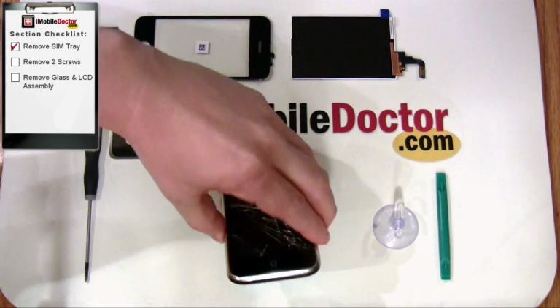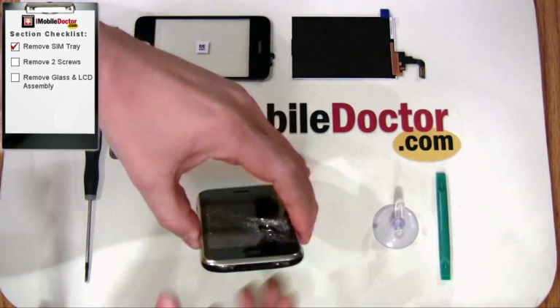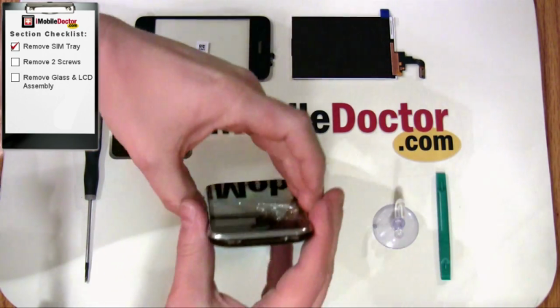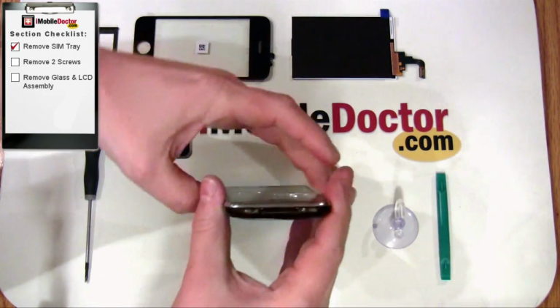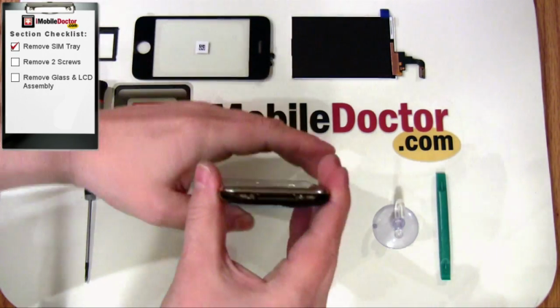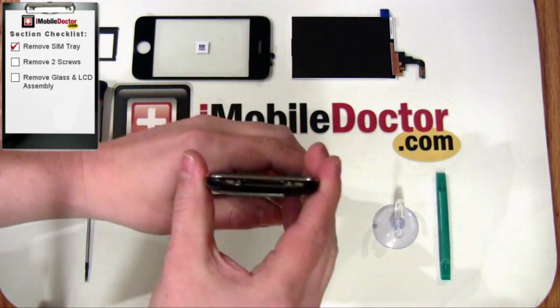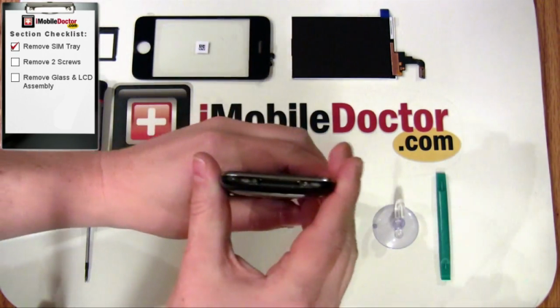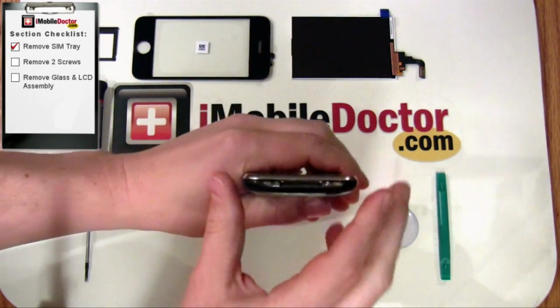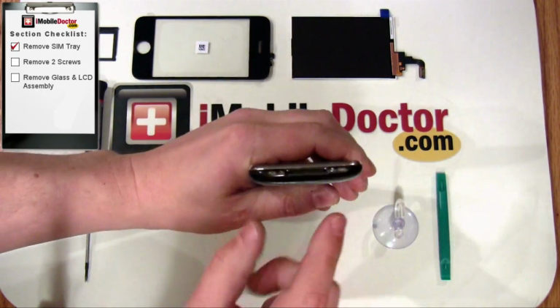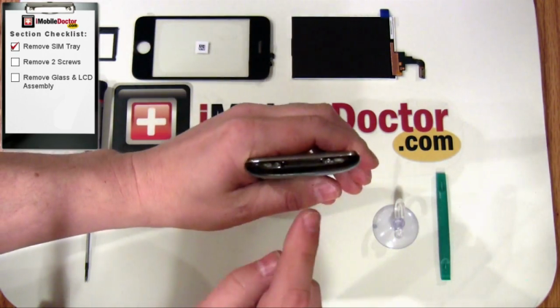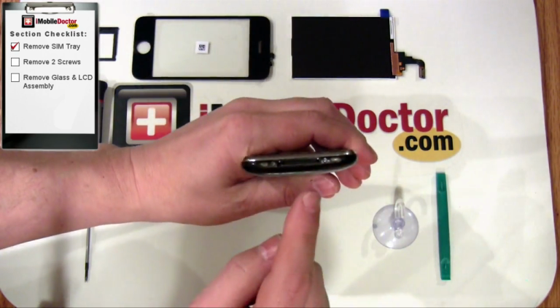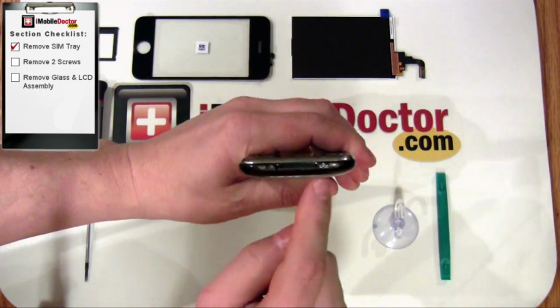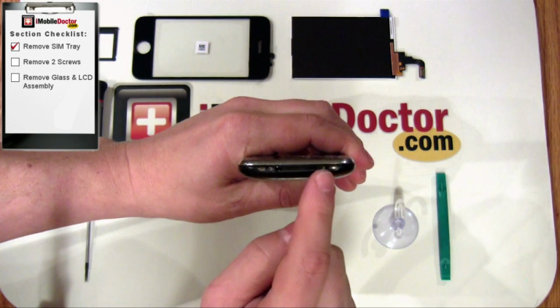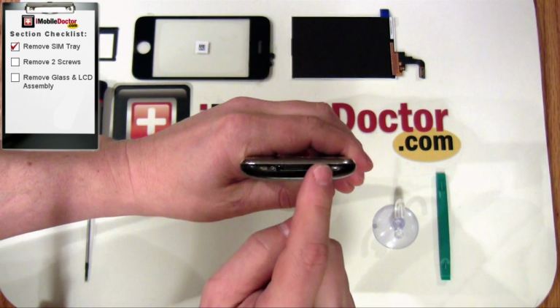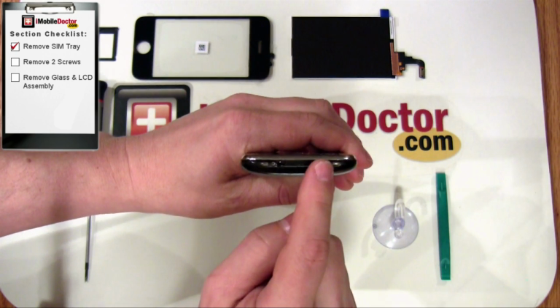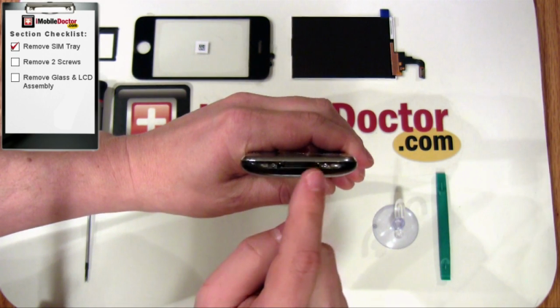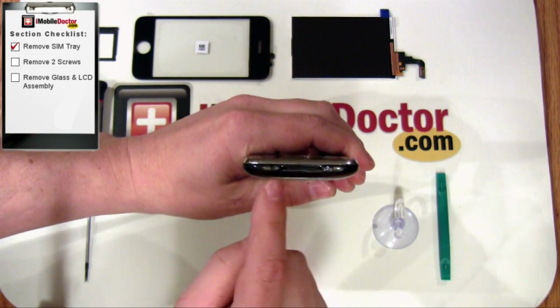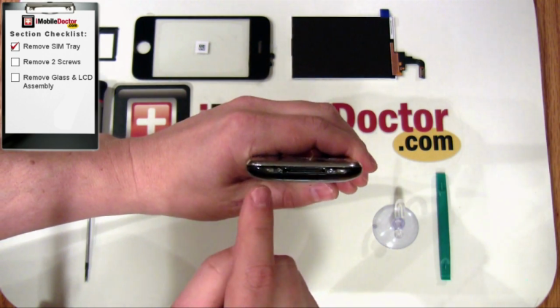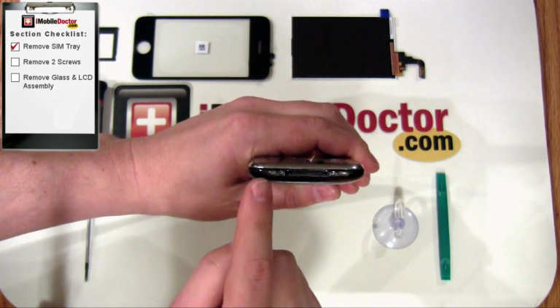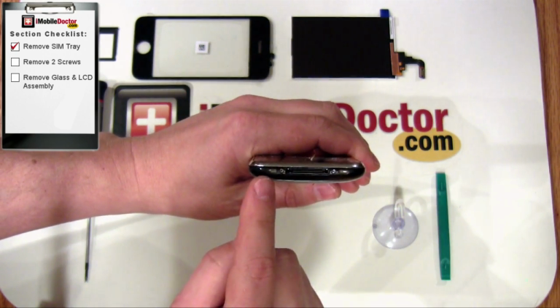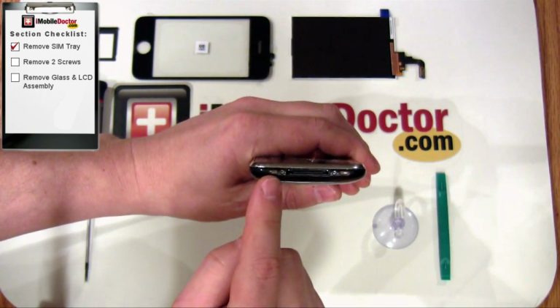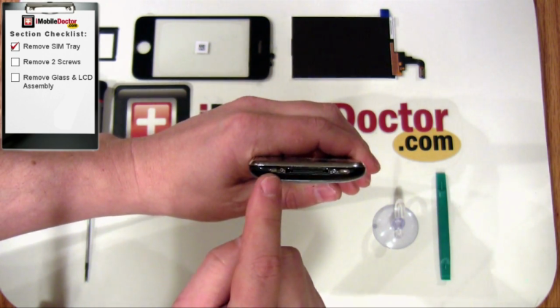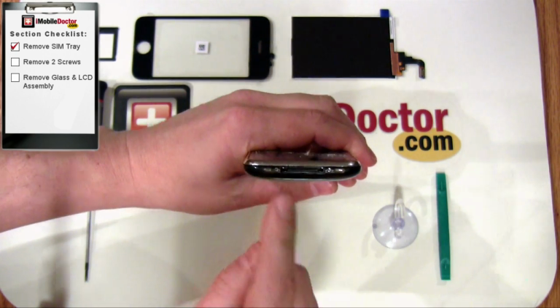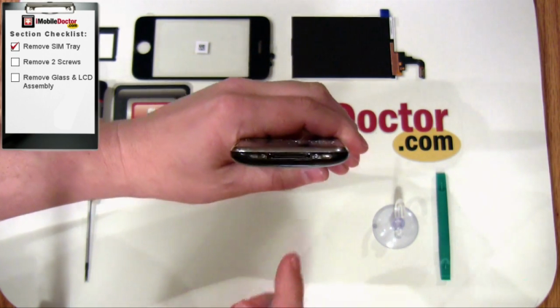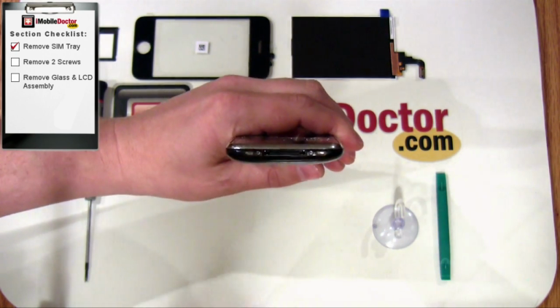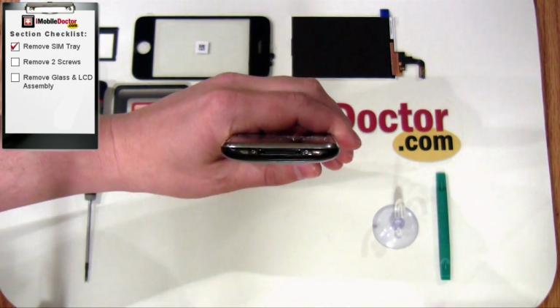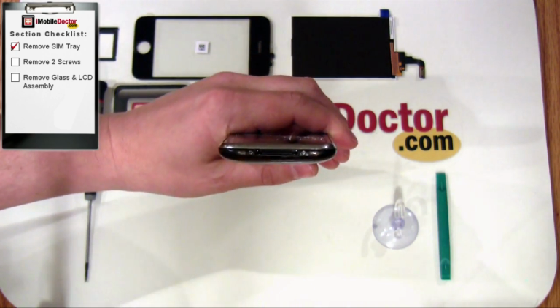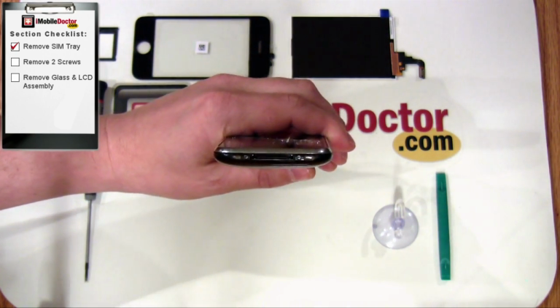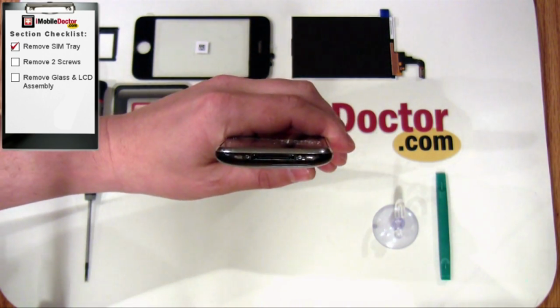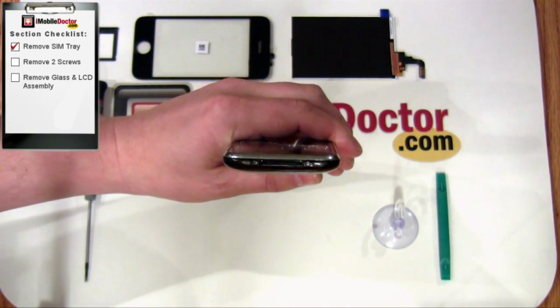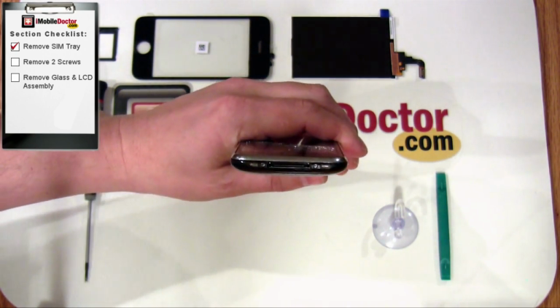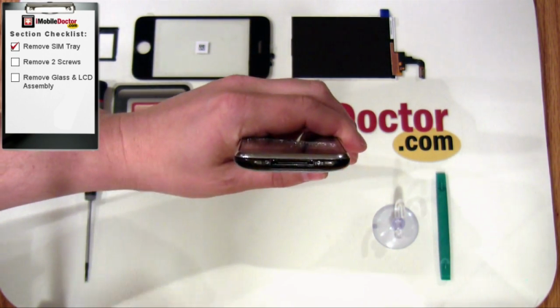Next, you'll want to remove the two screws on the bottom of the iPhone using a small Phillips screwdriver.